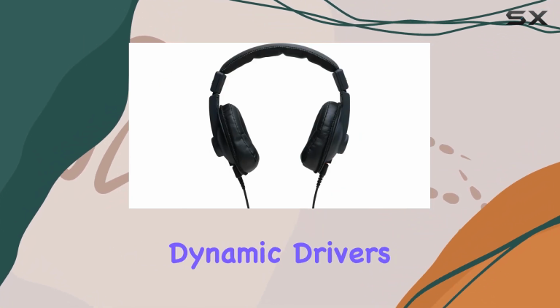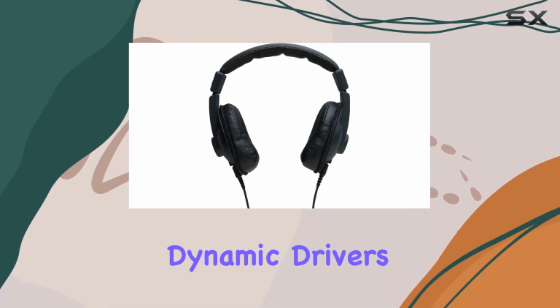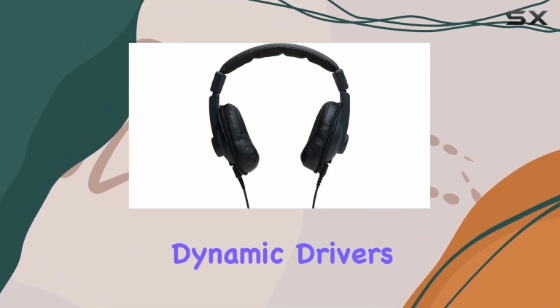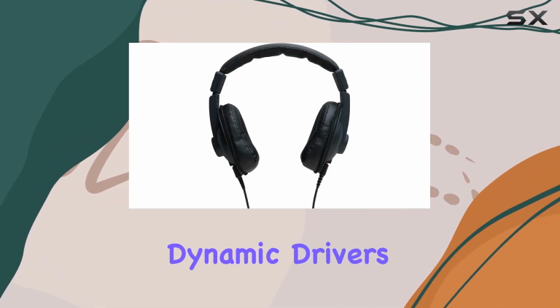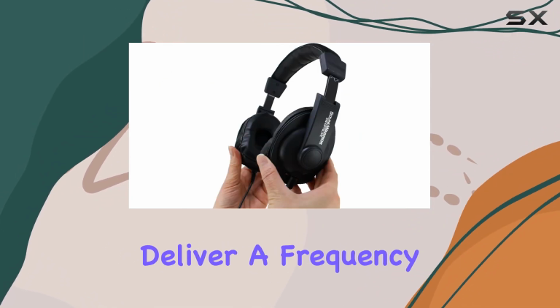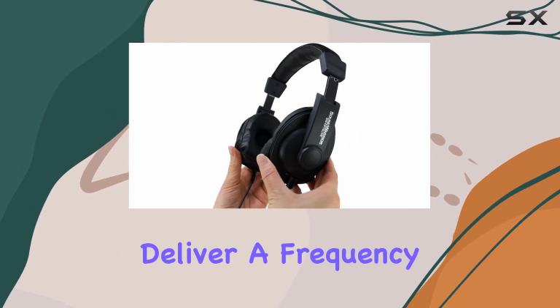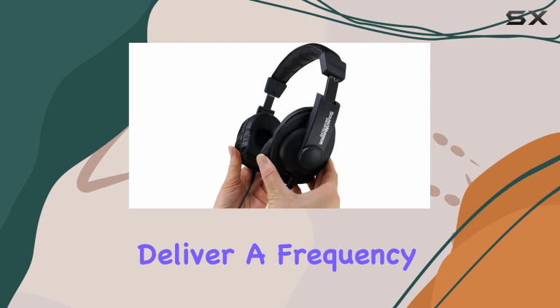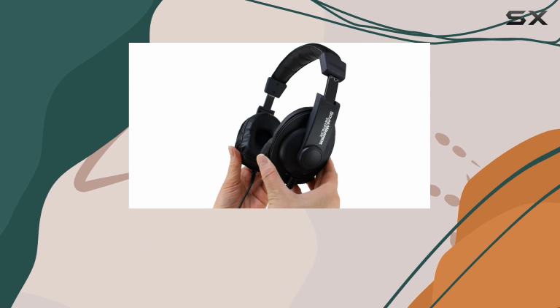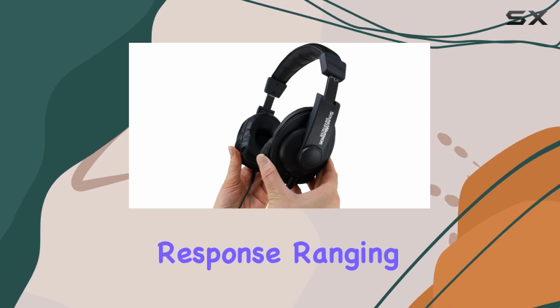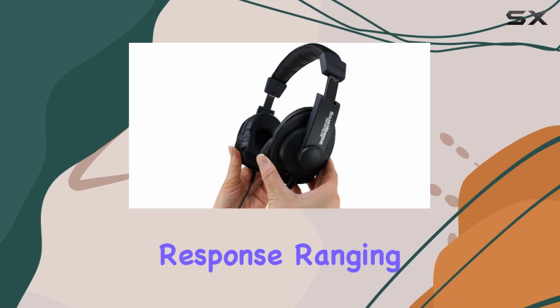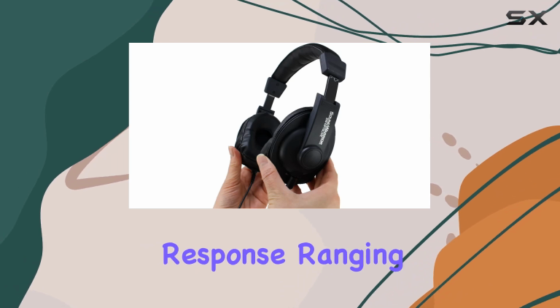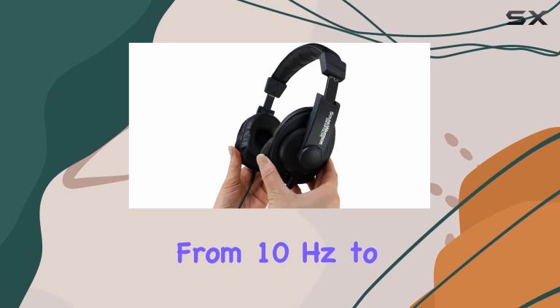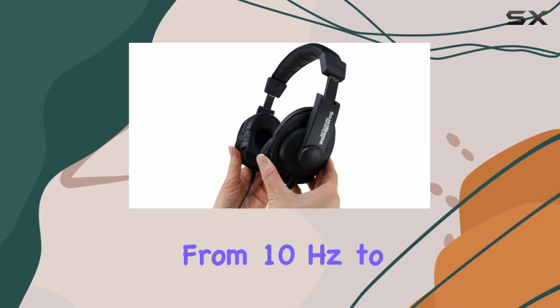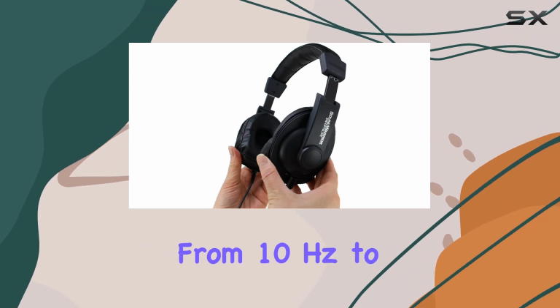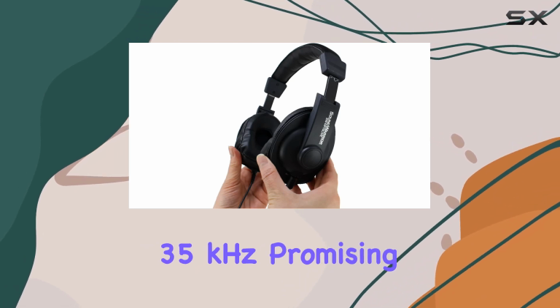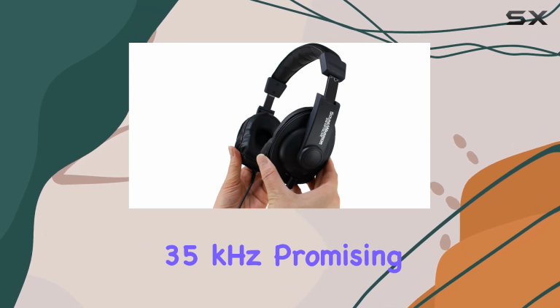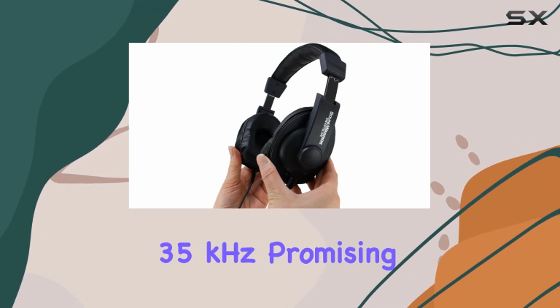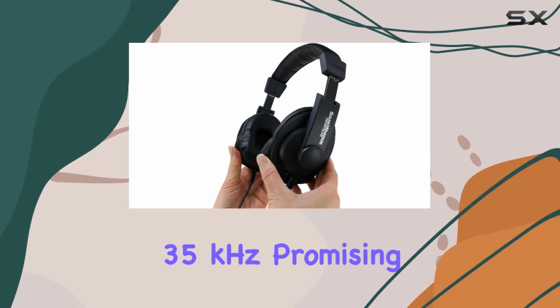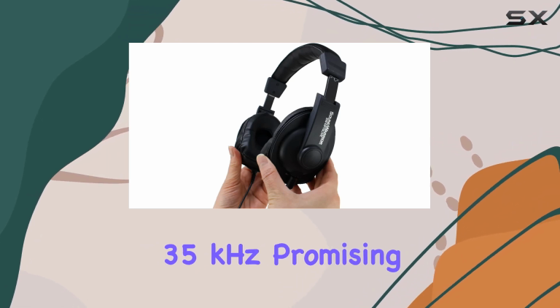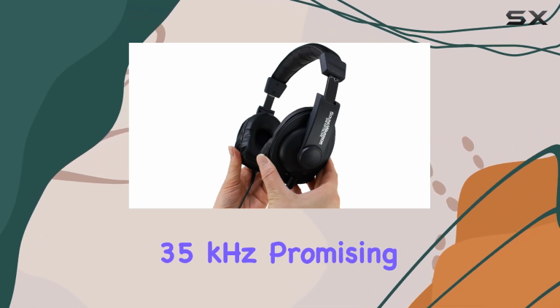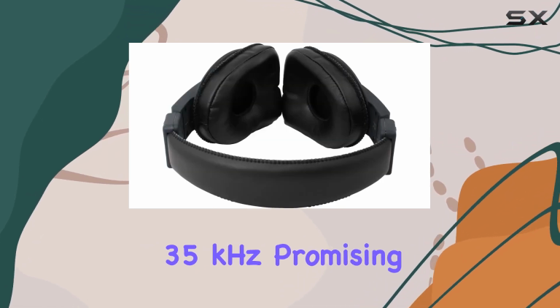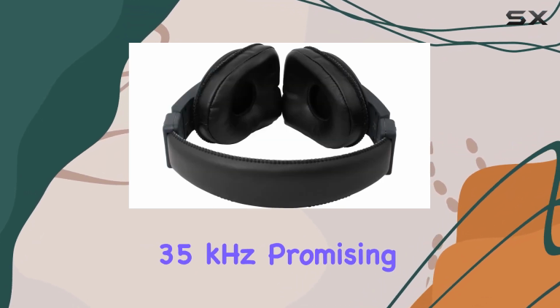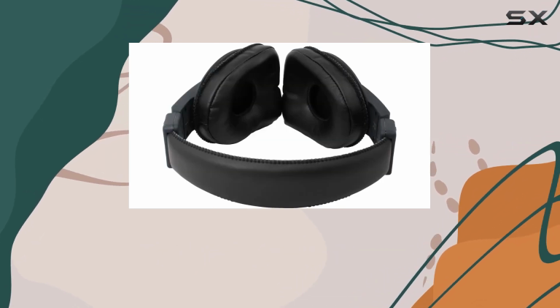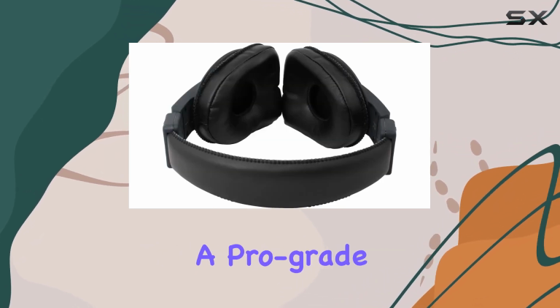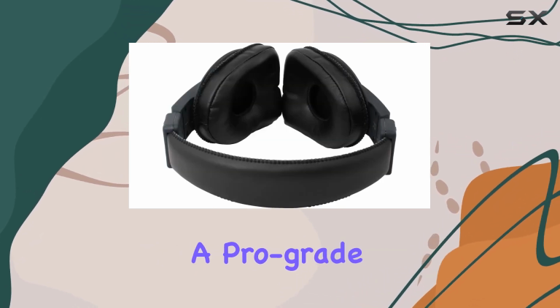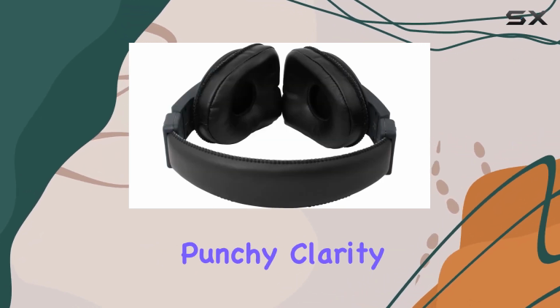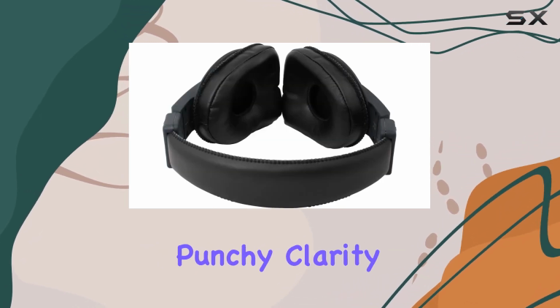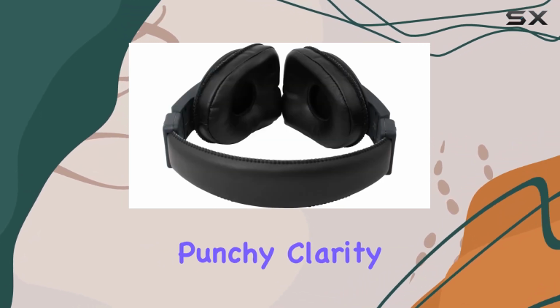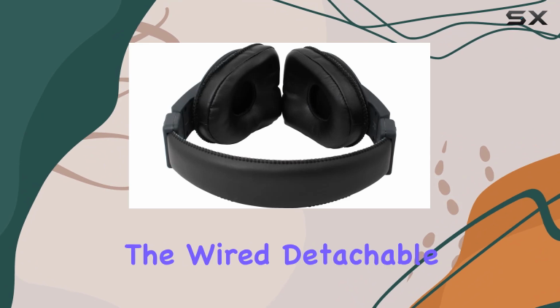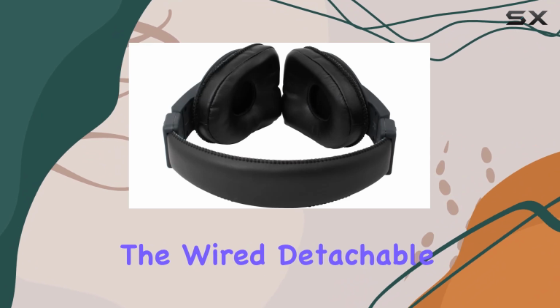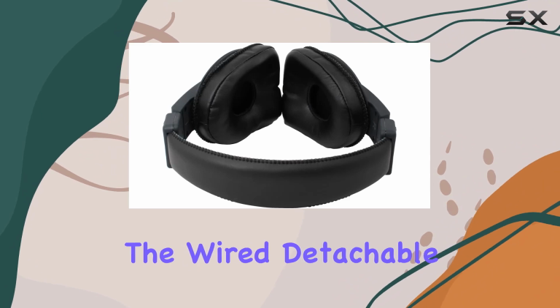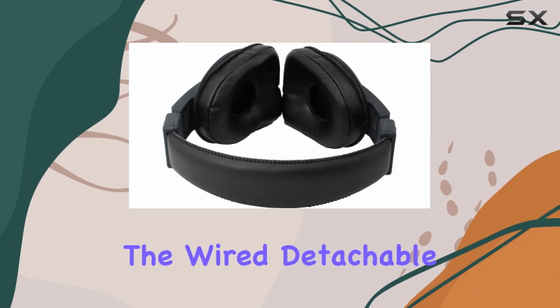The 40-millimeter neodymium dynamic drivers deliver a frequency response ranging from 10 Hz to 35 kHz, promising a pro-grade punchy clarity.